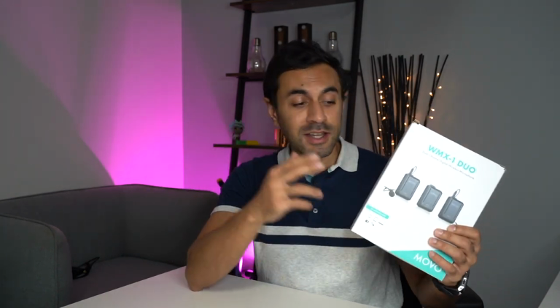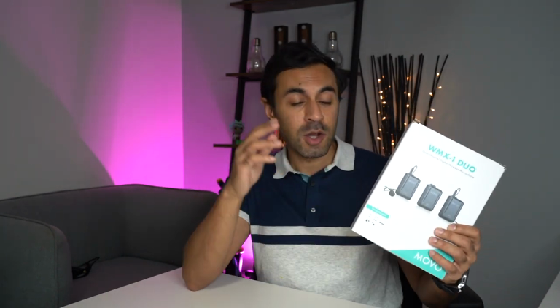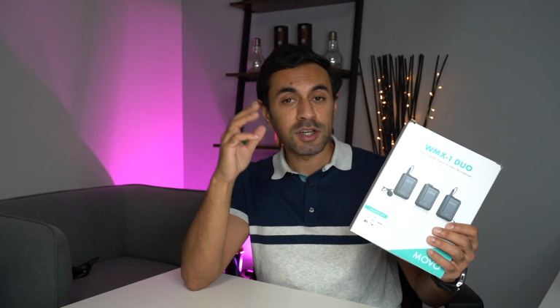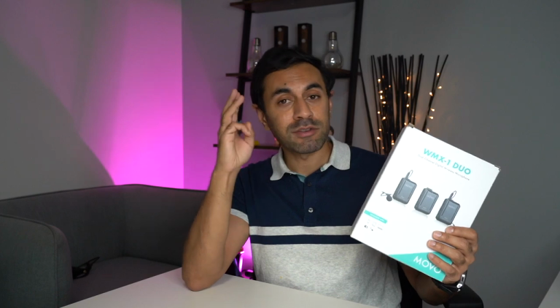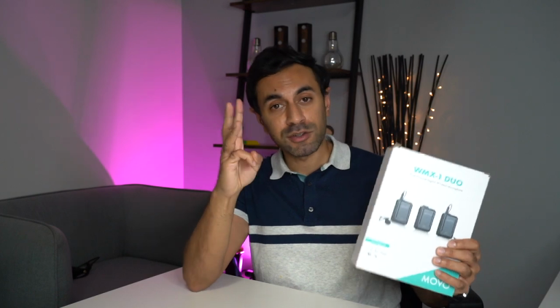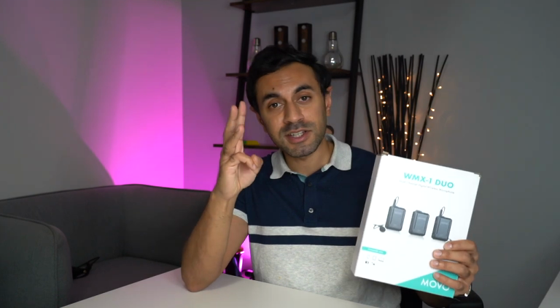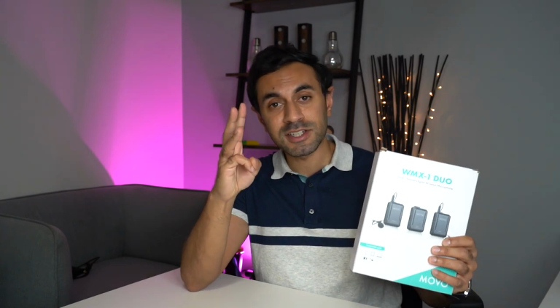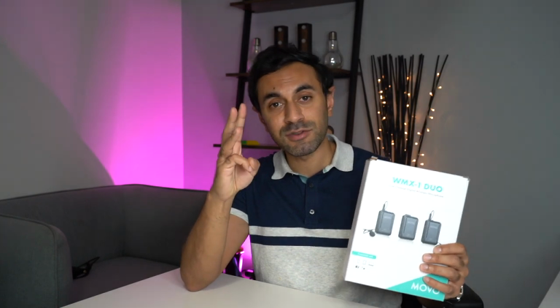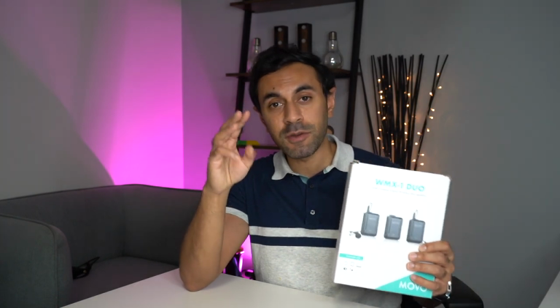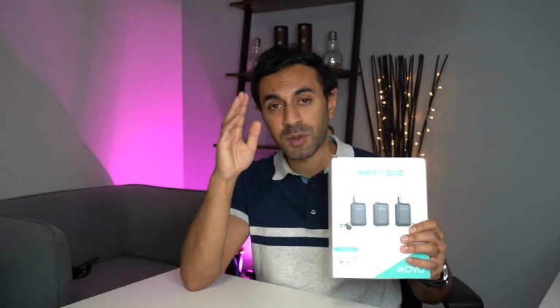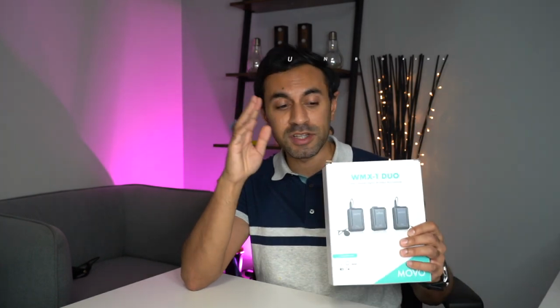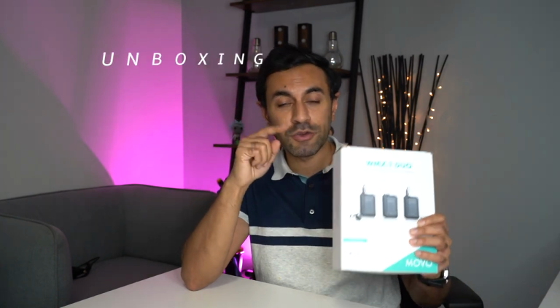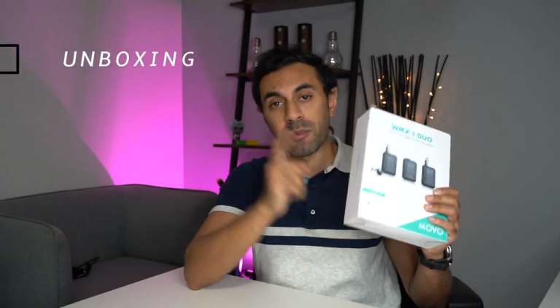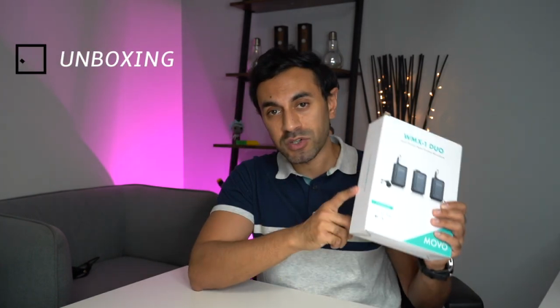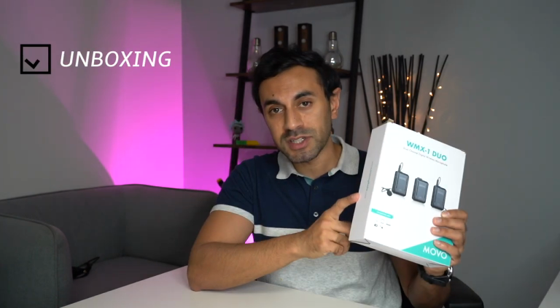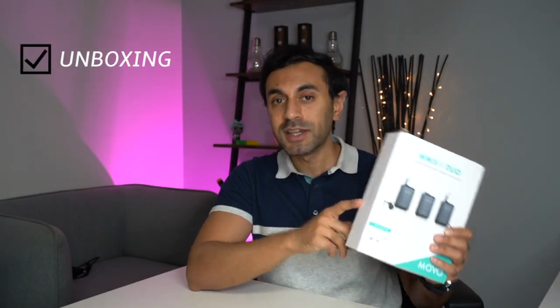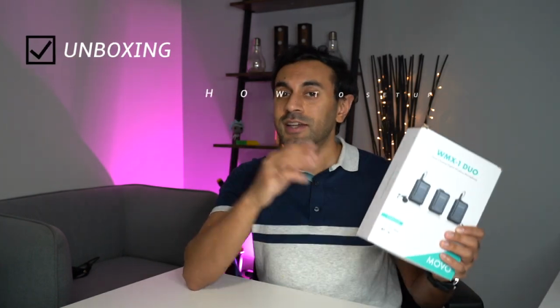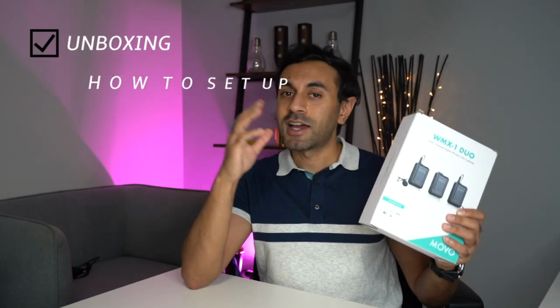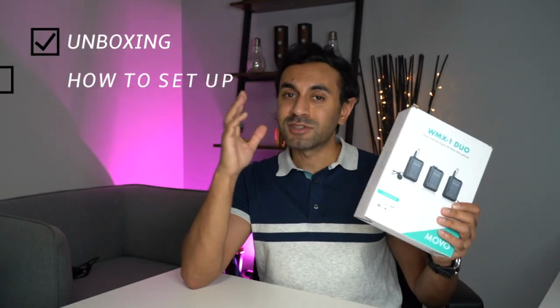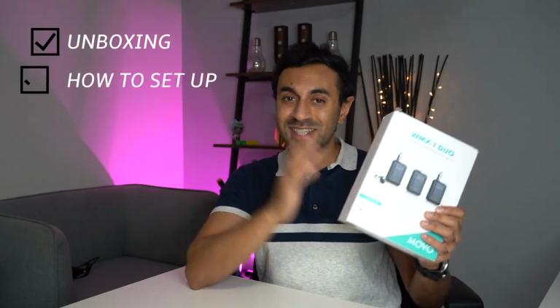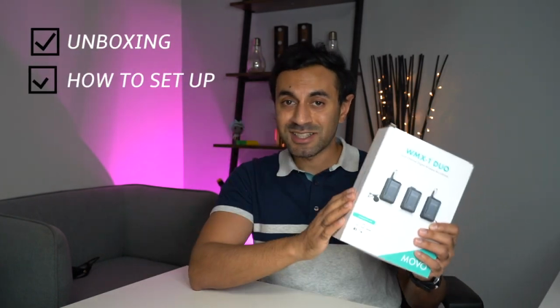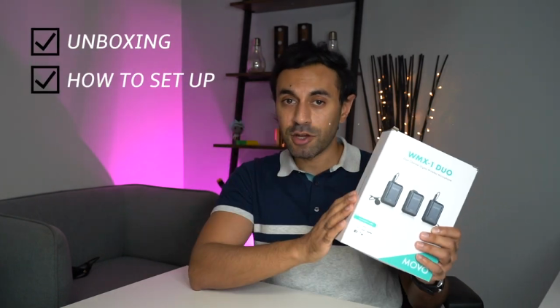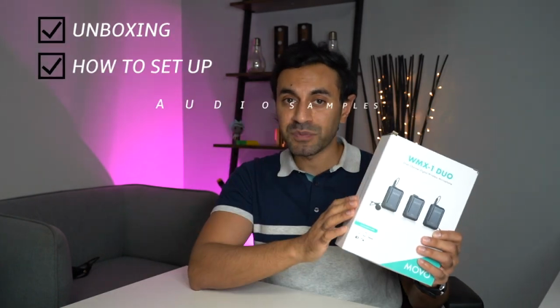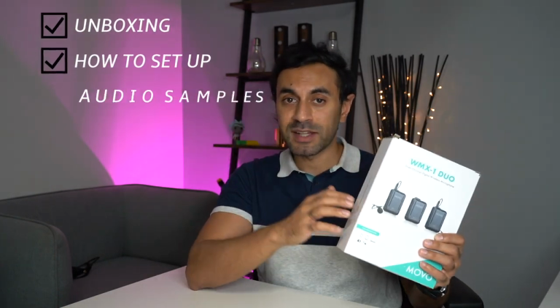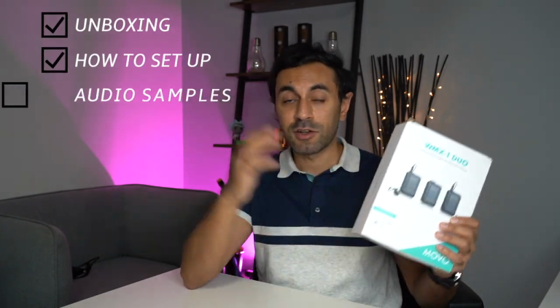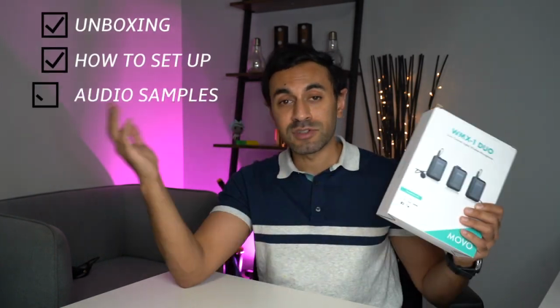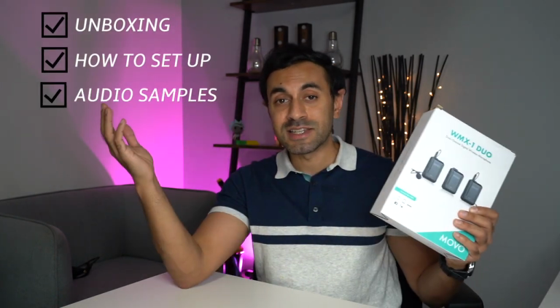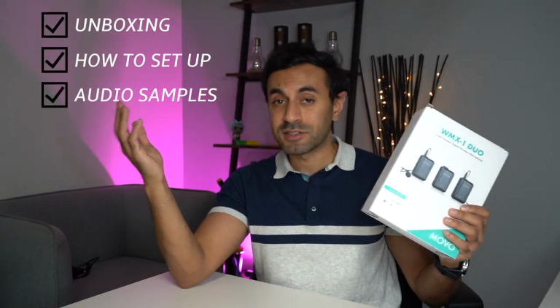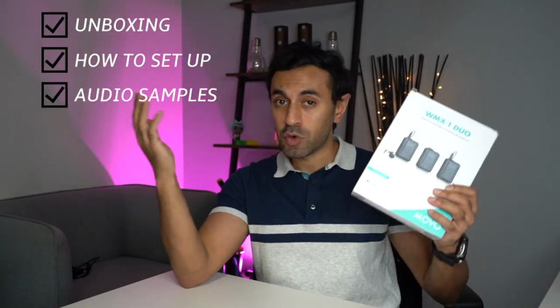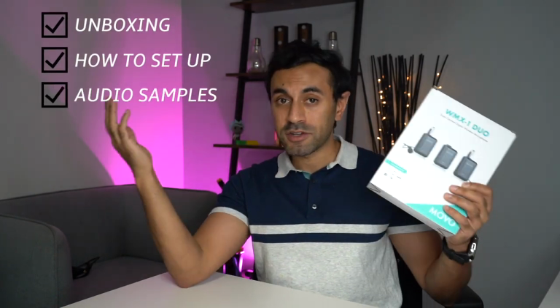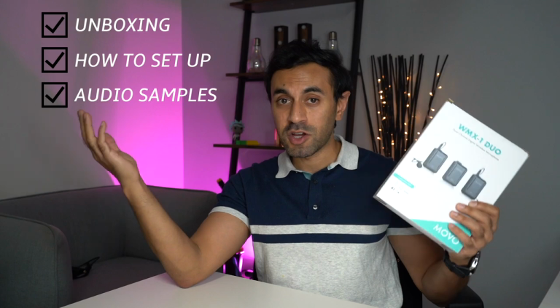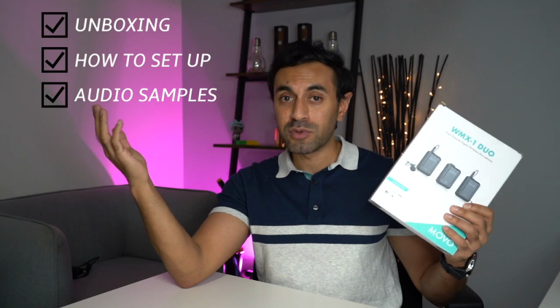I'm going to cover three things in this video: an unboxing, how to set this up, and then some audio samples.